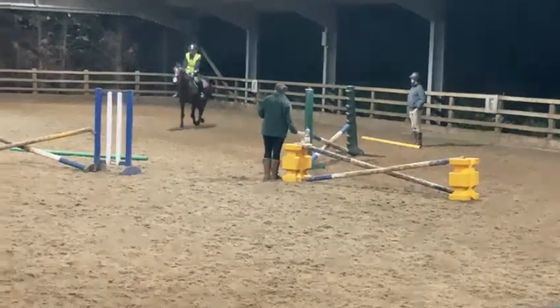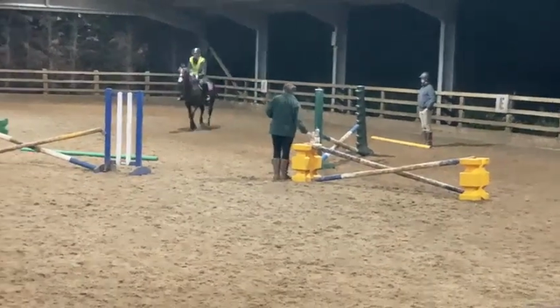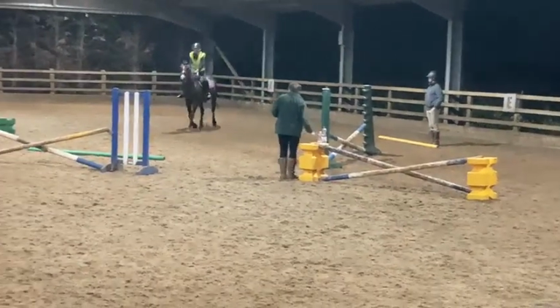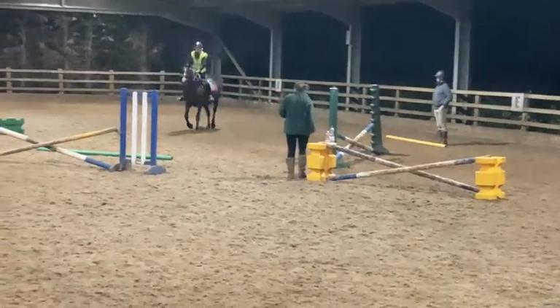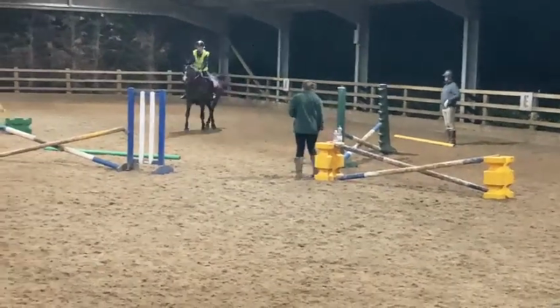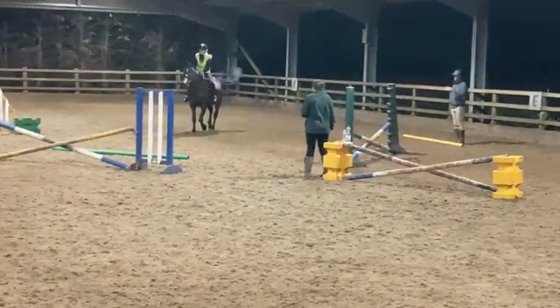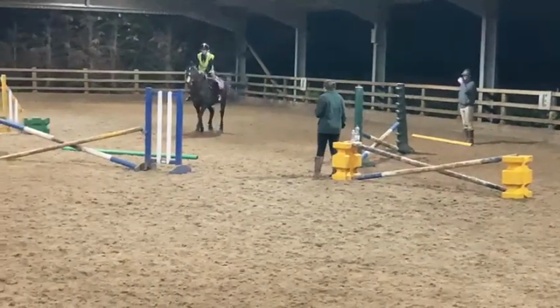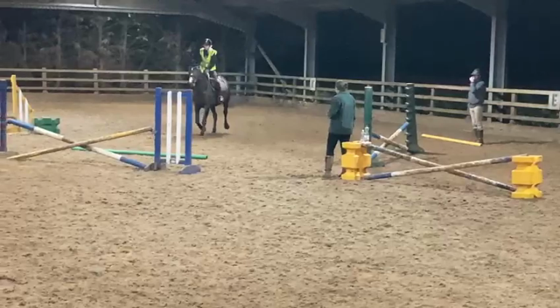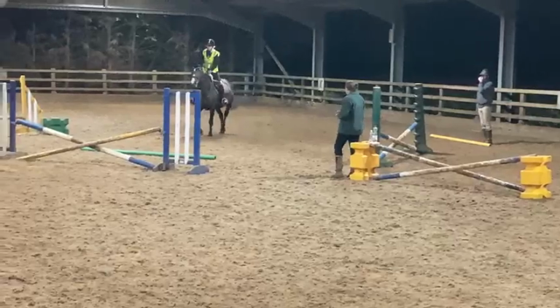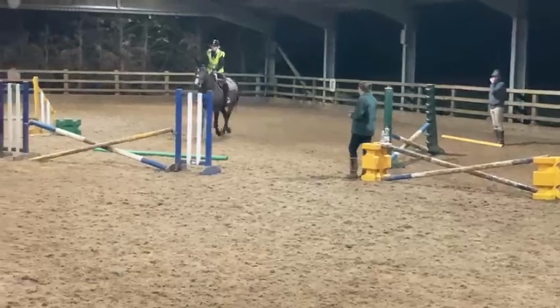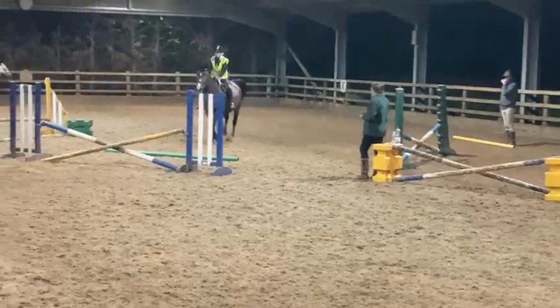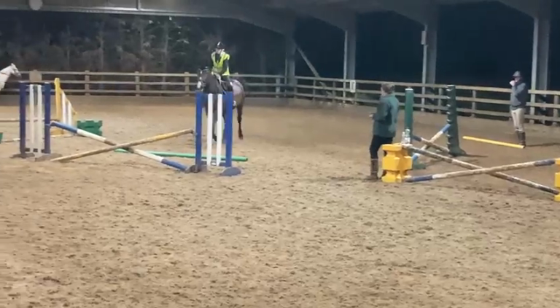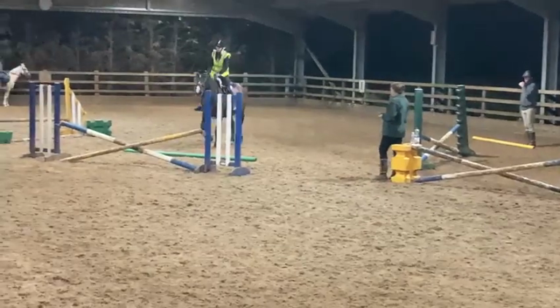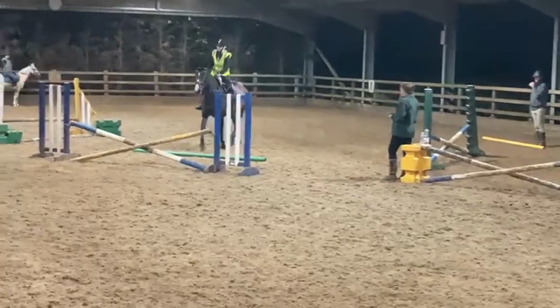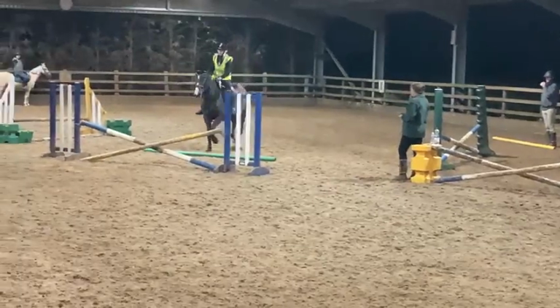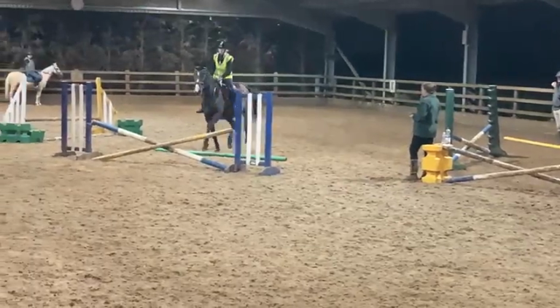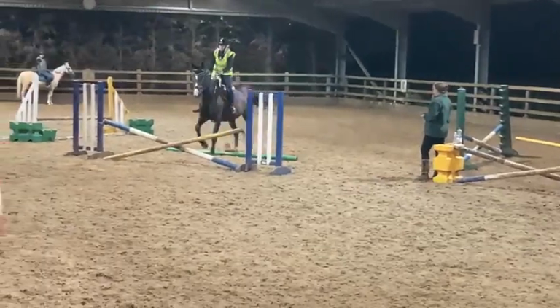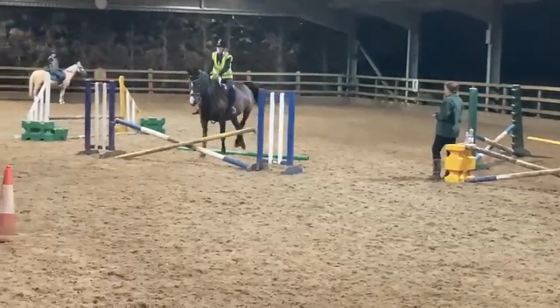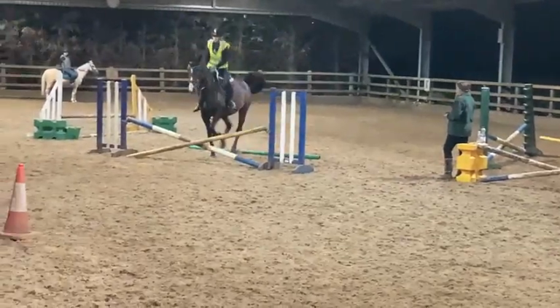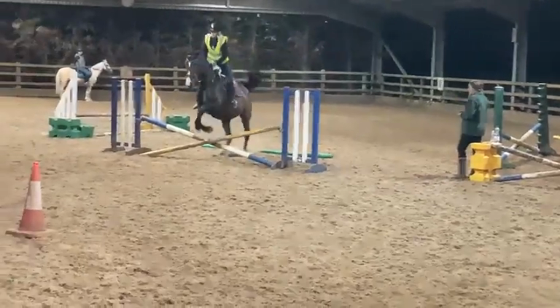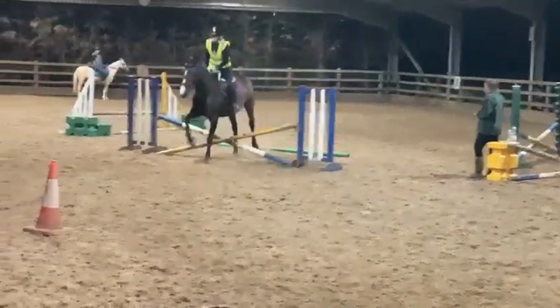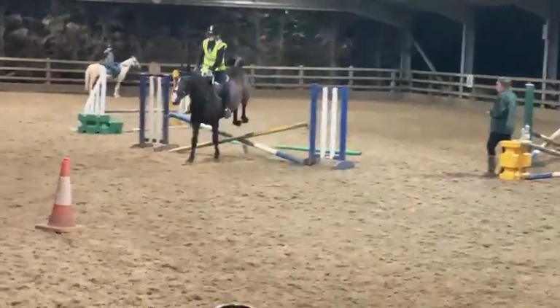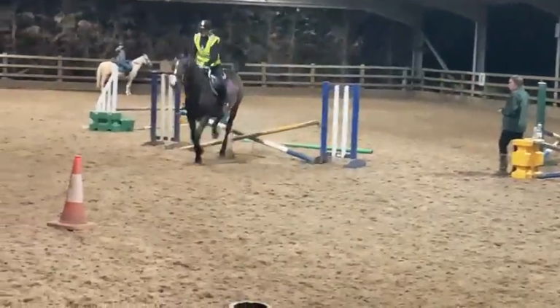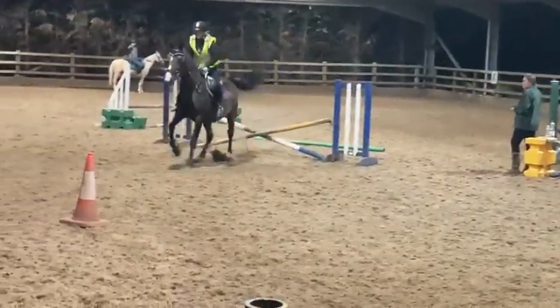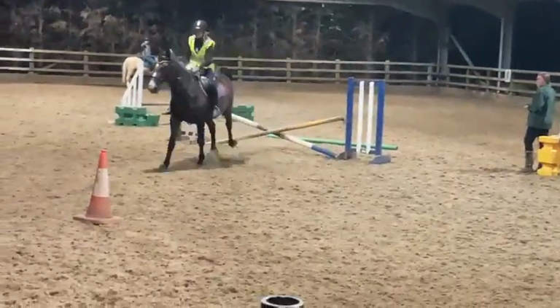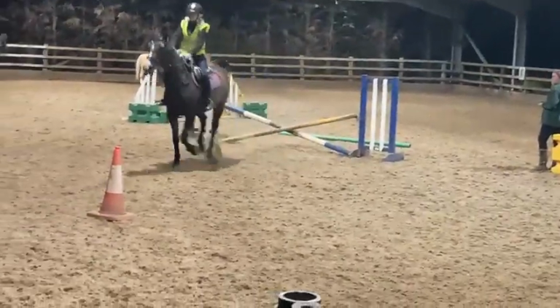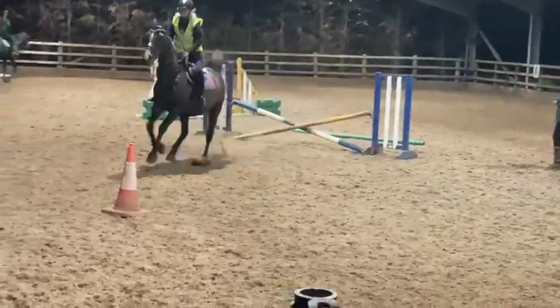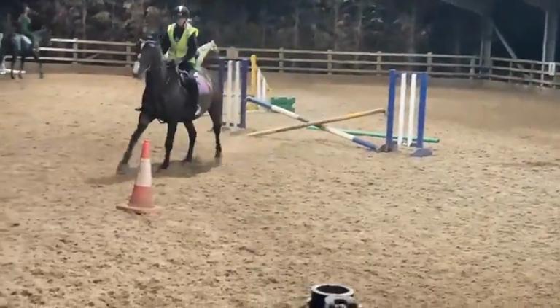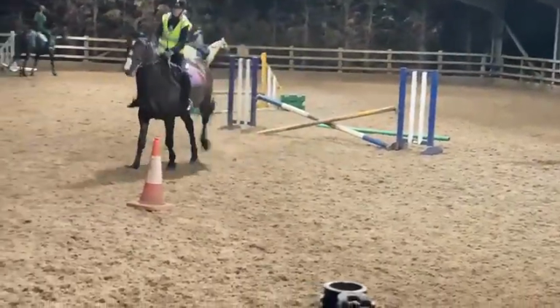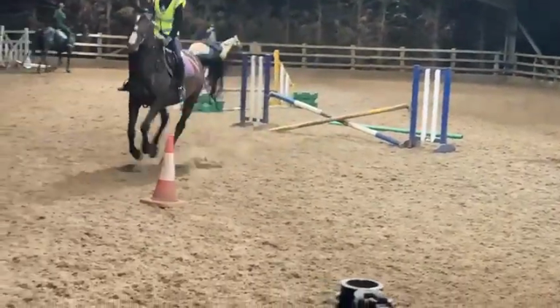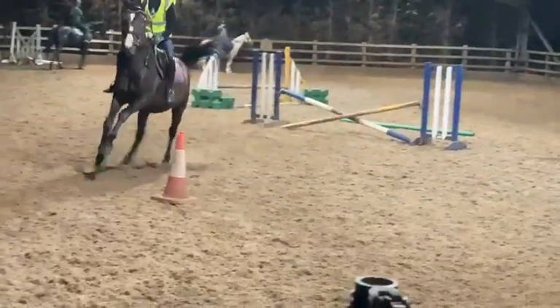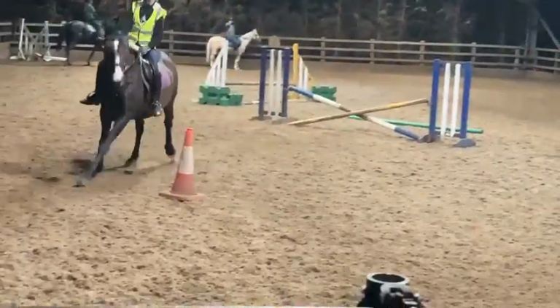Go, go, go. Positive, positive, positive. Round the cone. Round the cone.